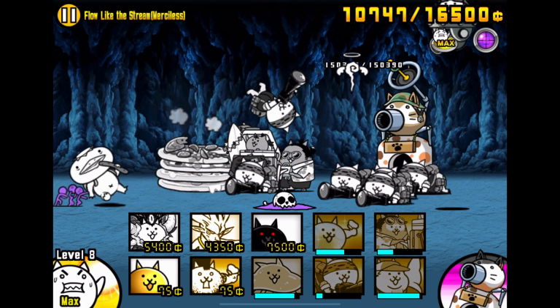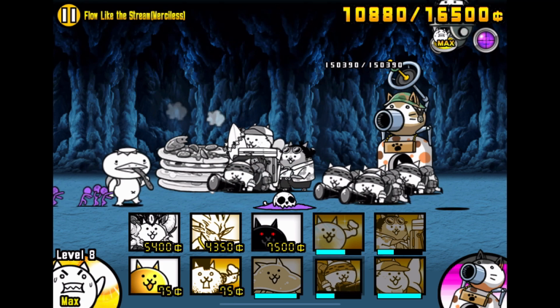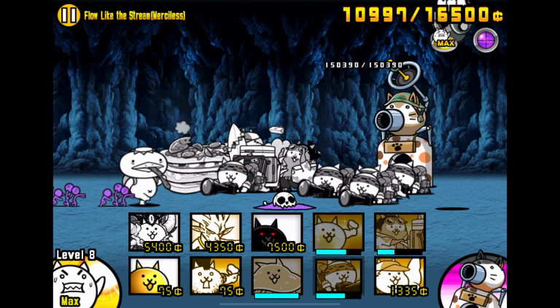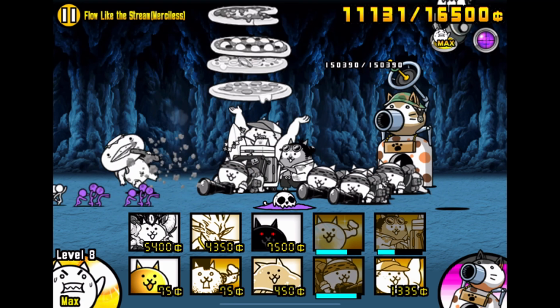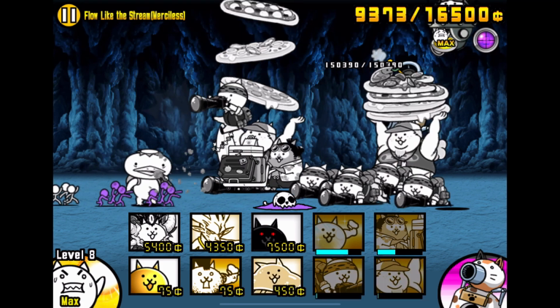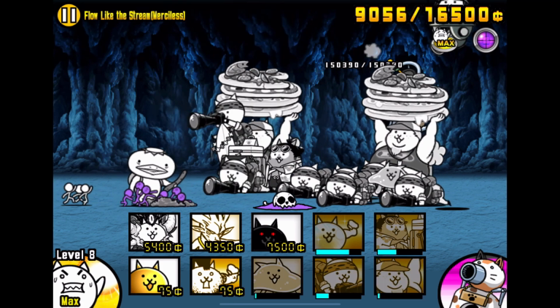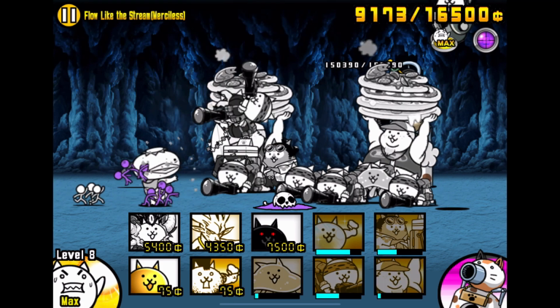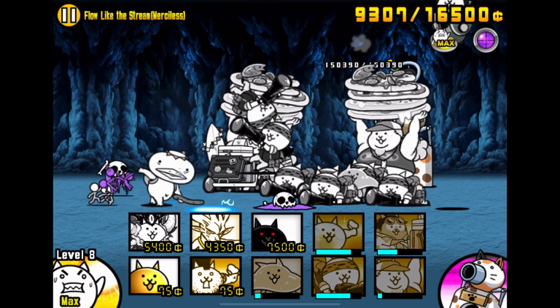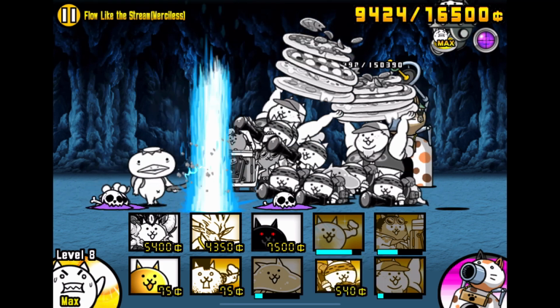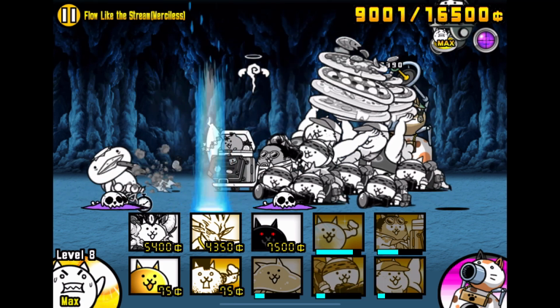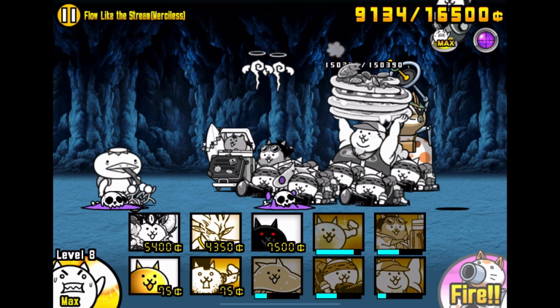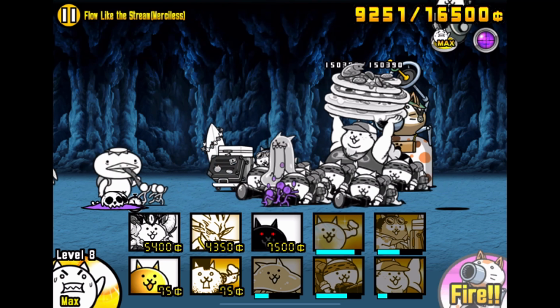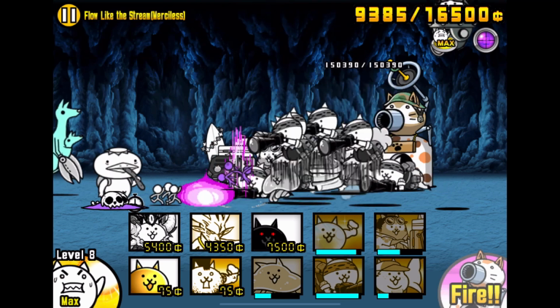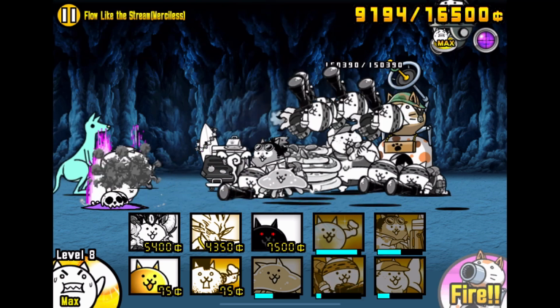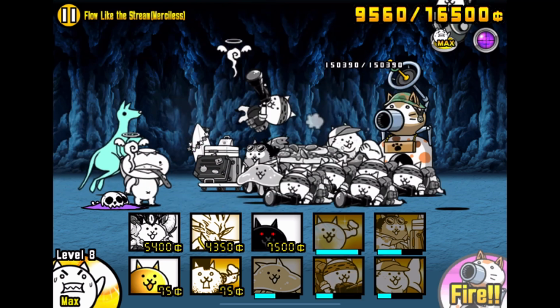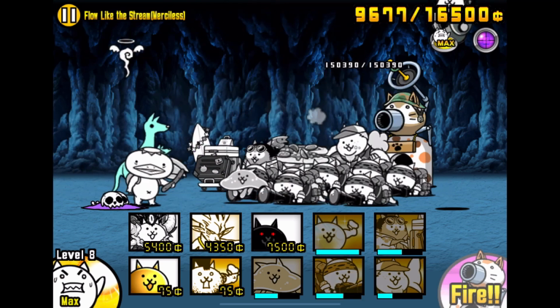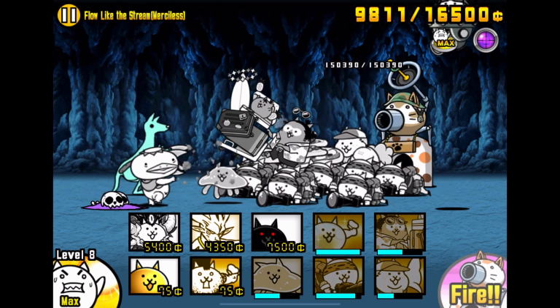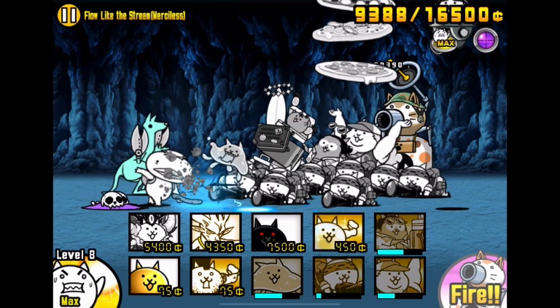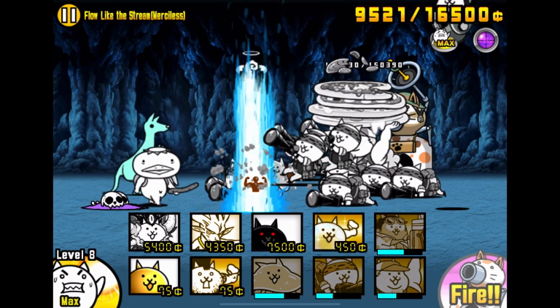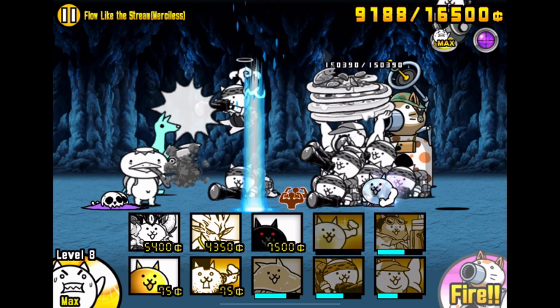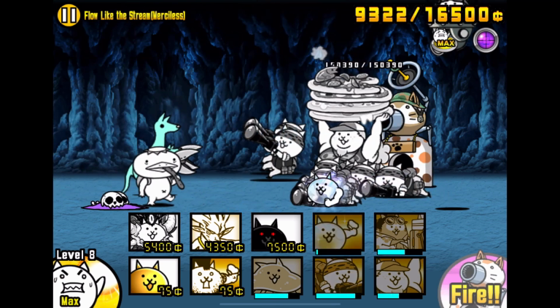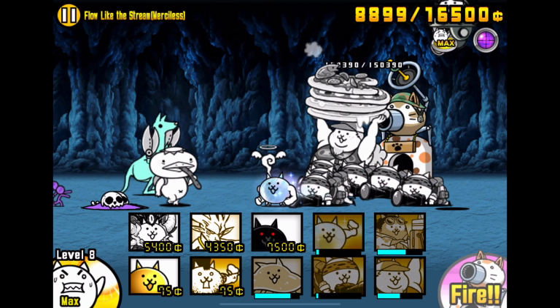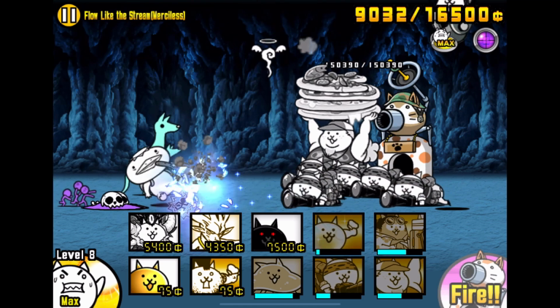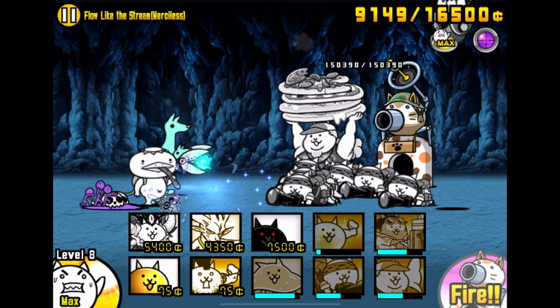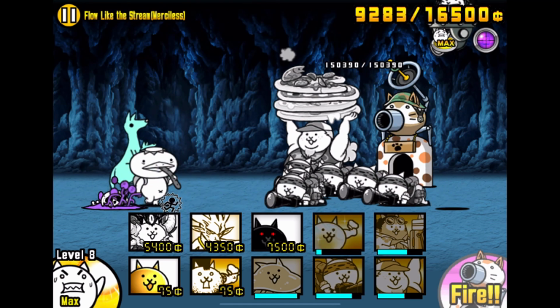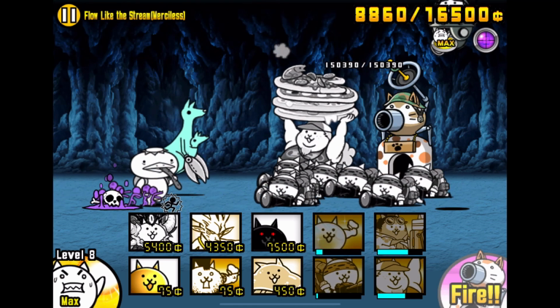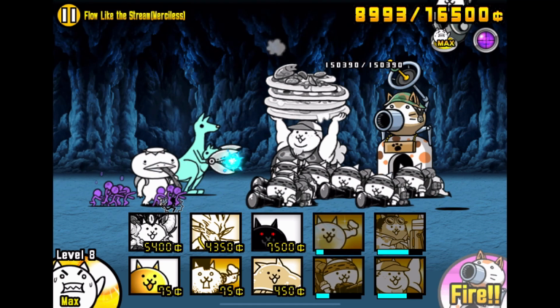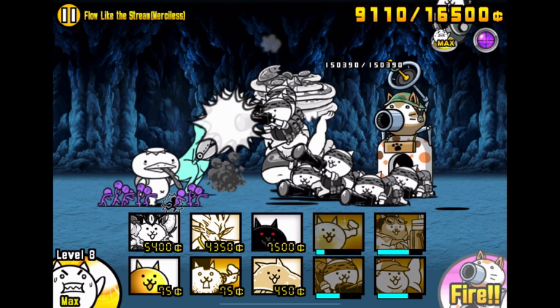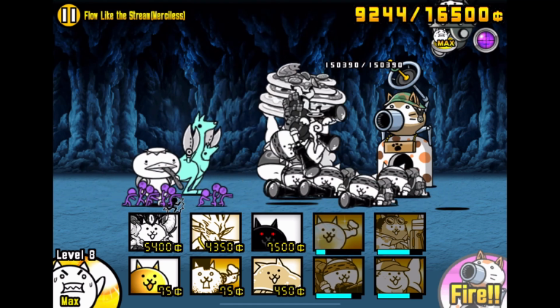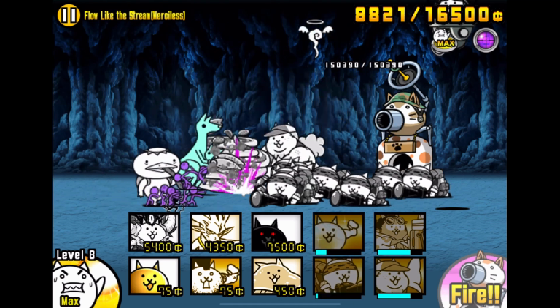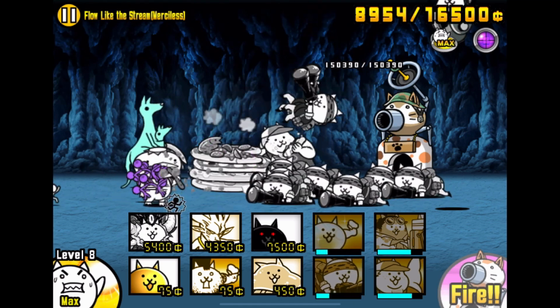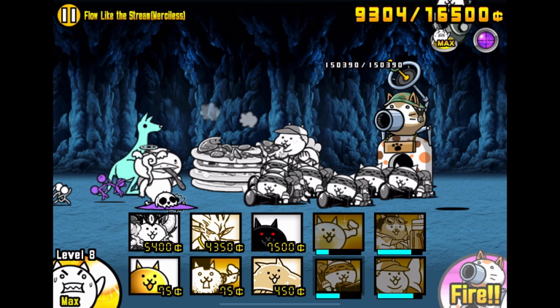Taurus is doing a chain here, knocking back Kappa. We managed to do a damage knockback as well.